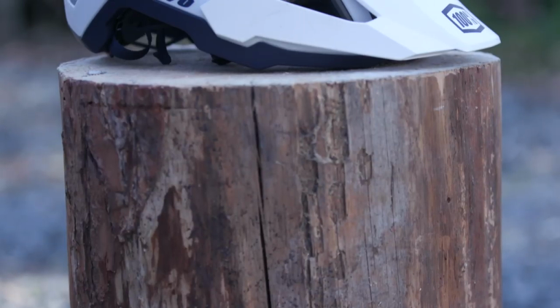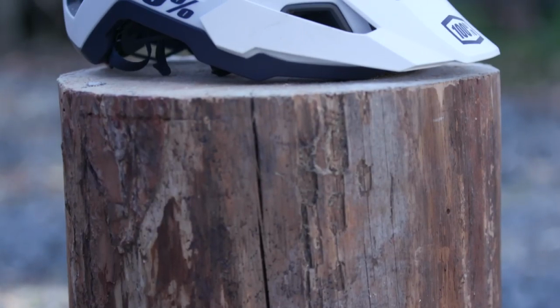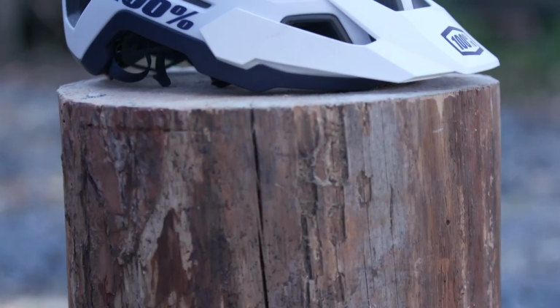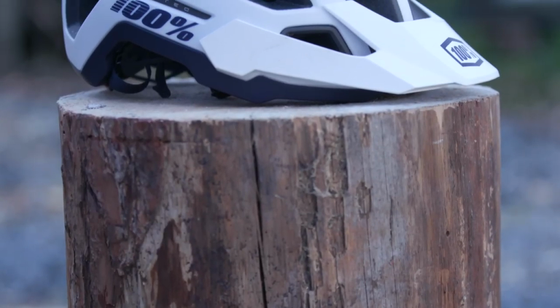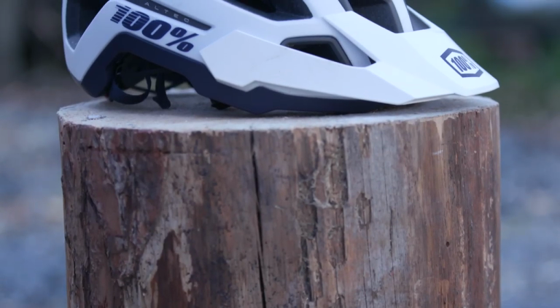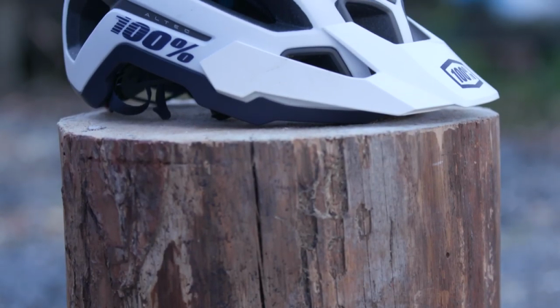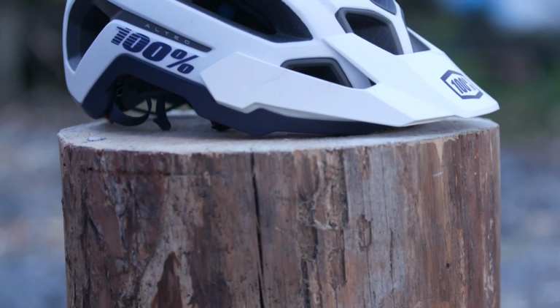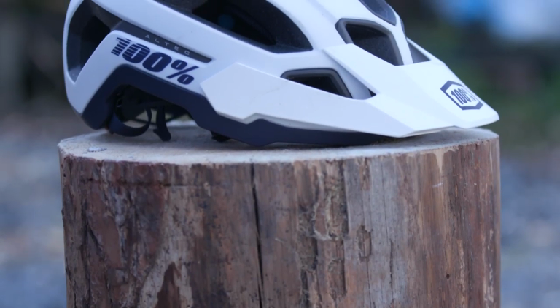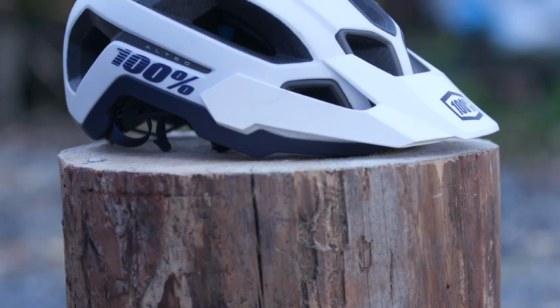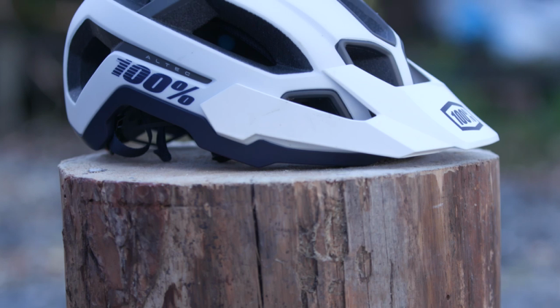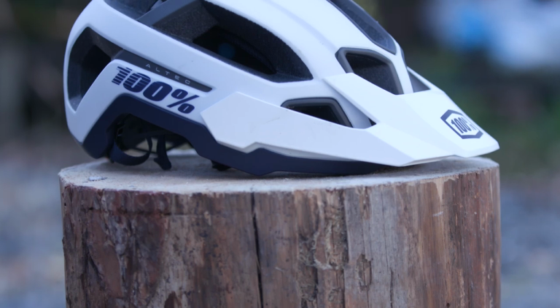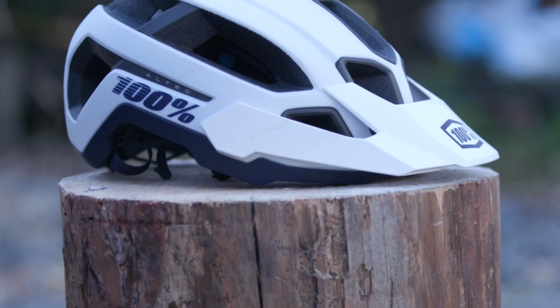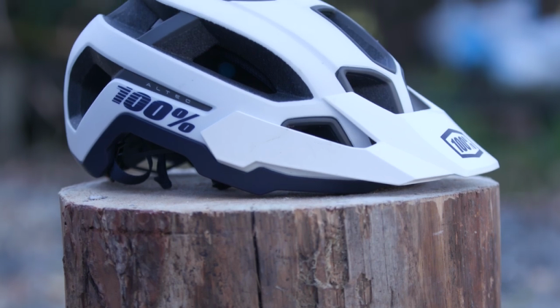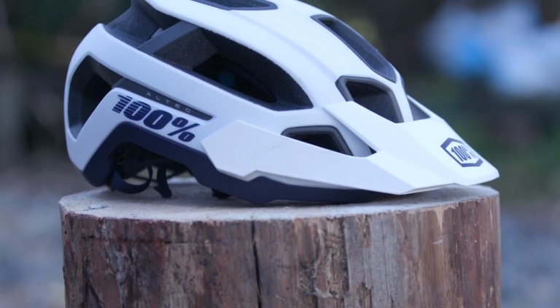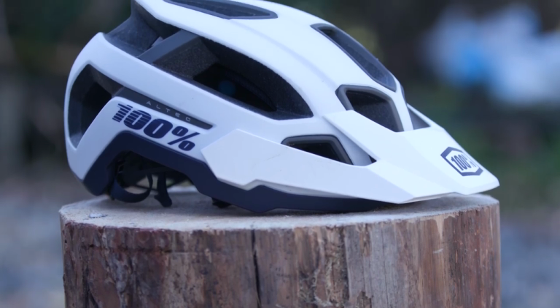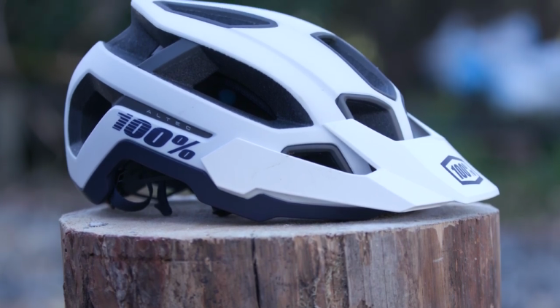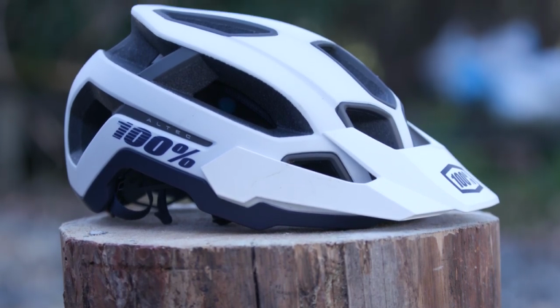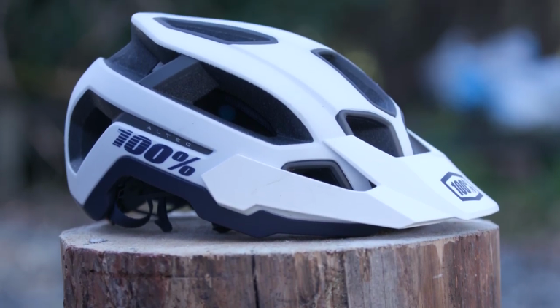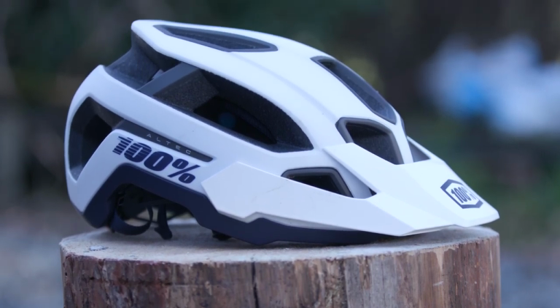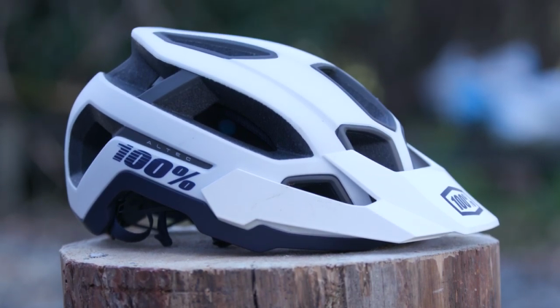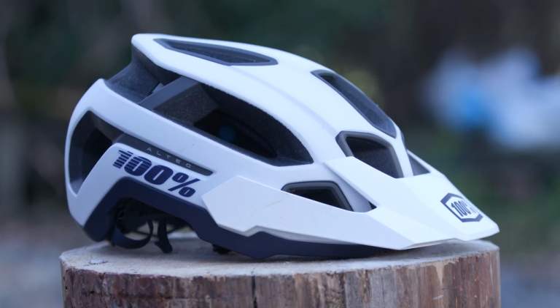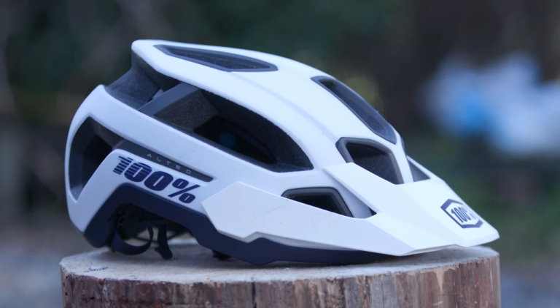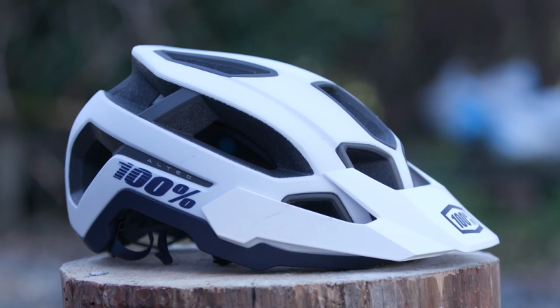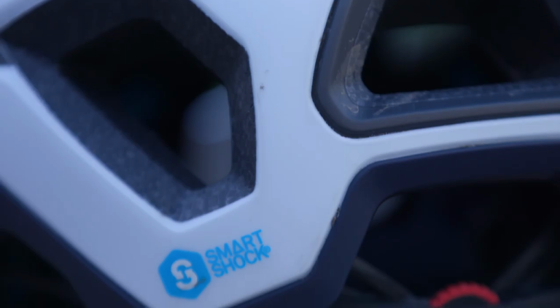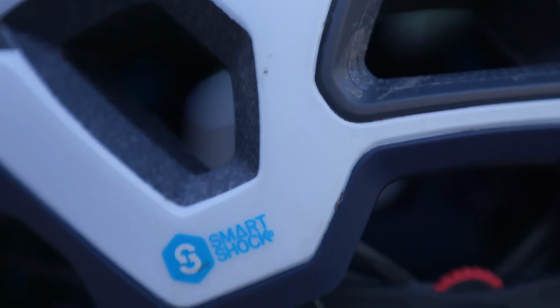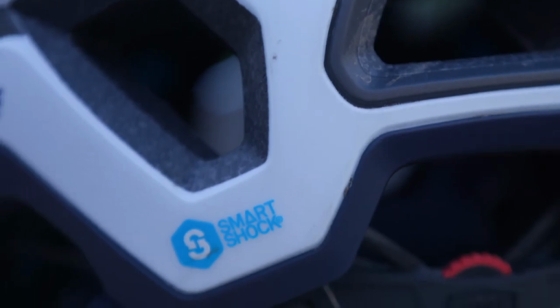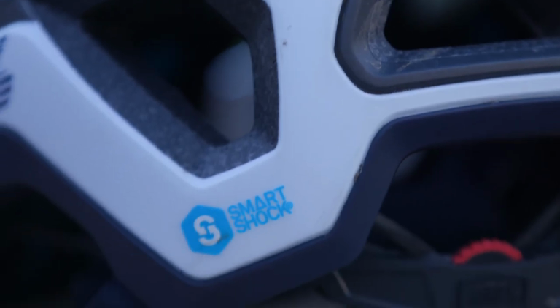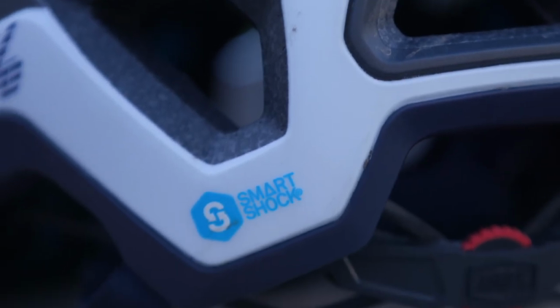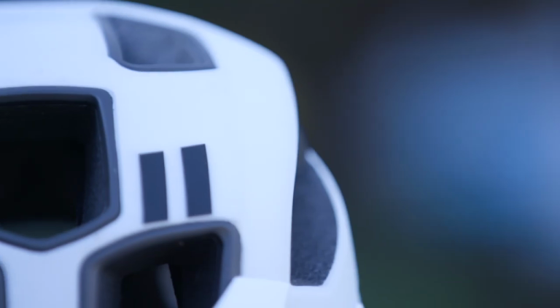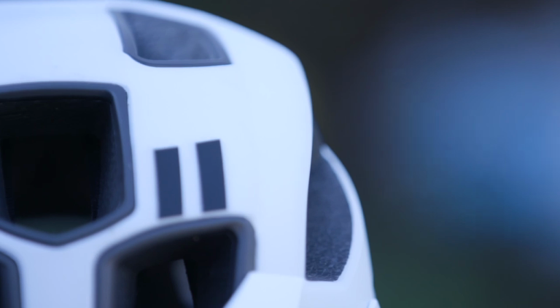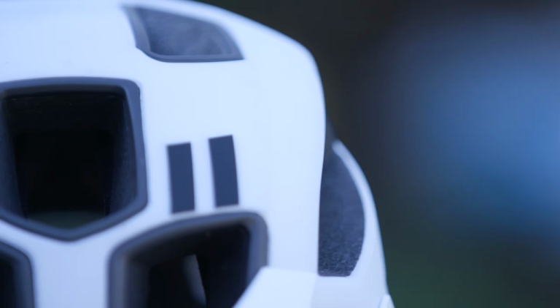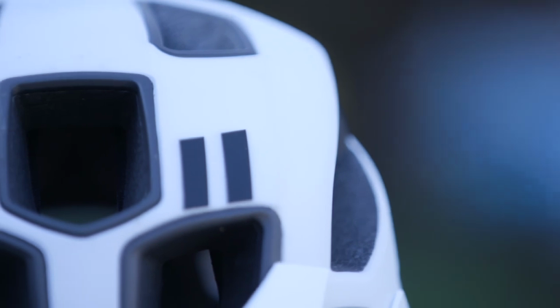It offers lots of coverage at the side and back of the head, and has been made with comfort, safety and functionality in mind.